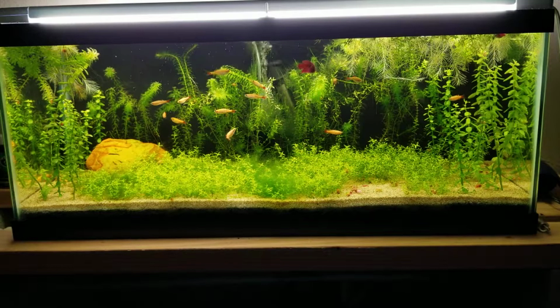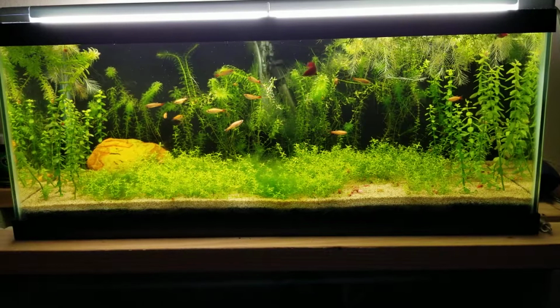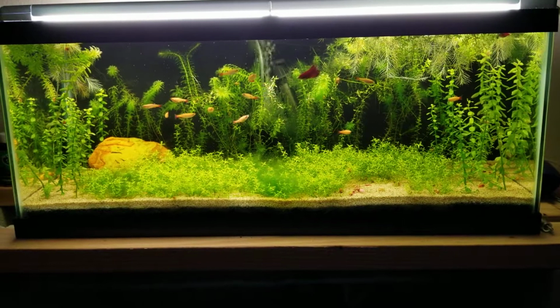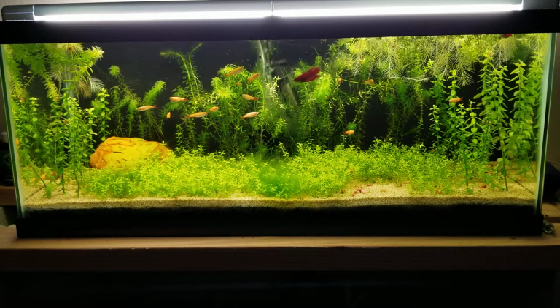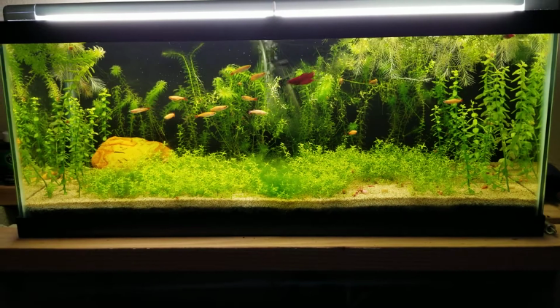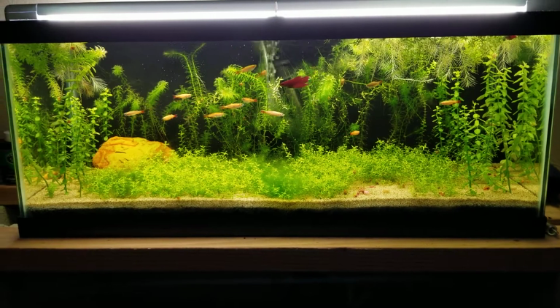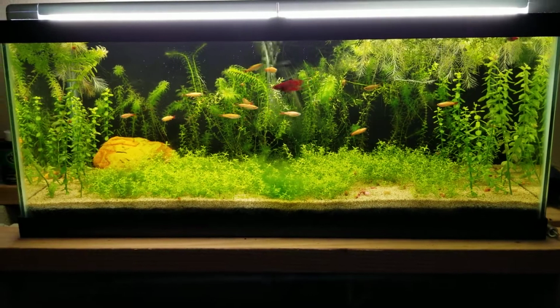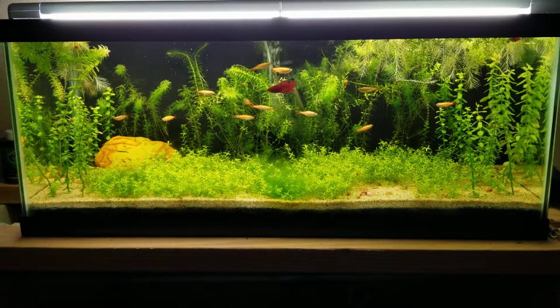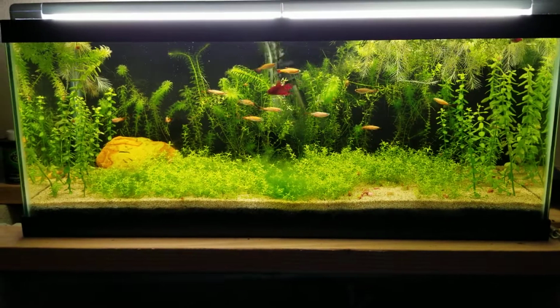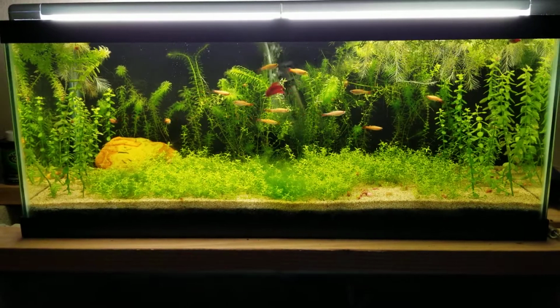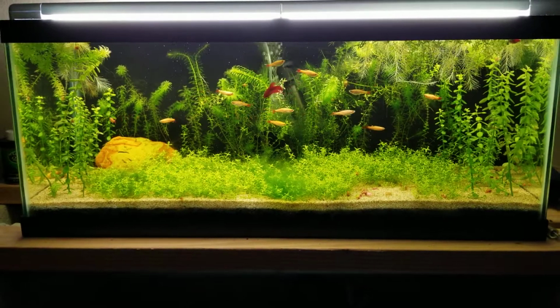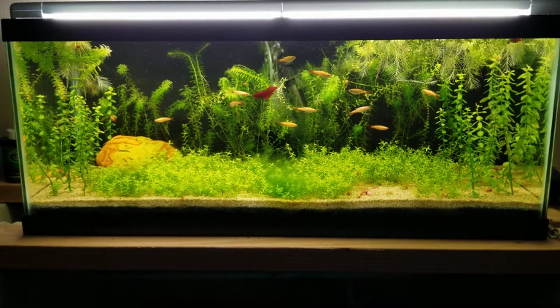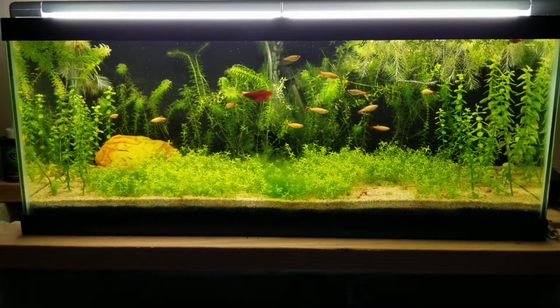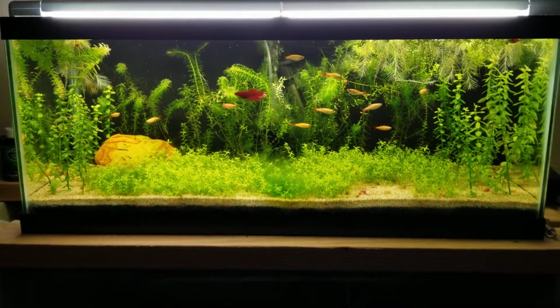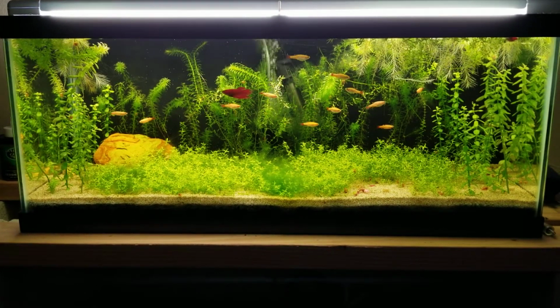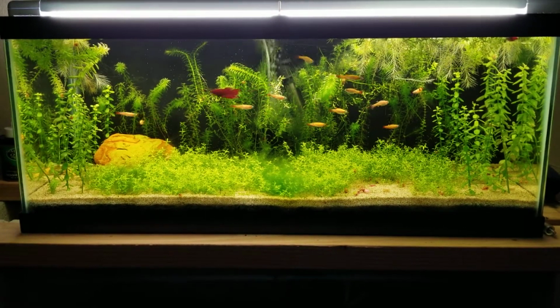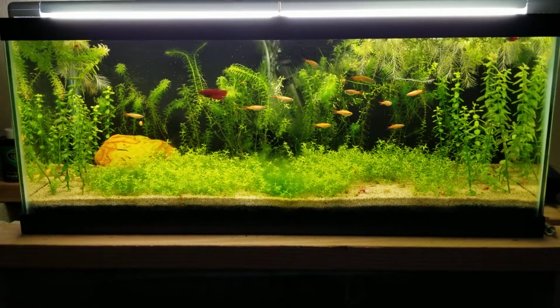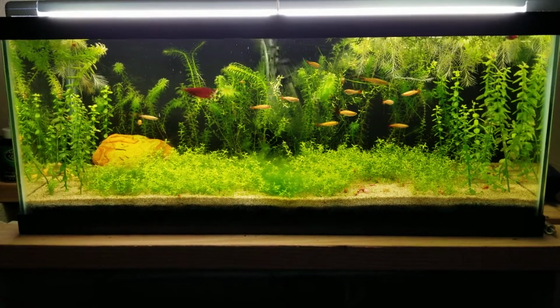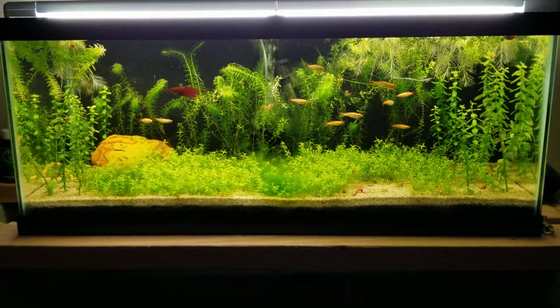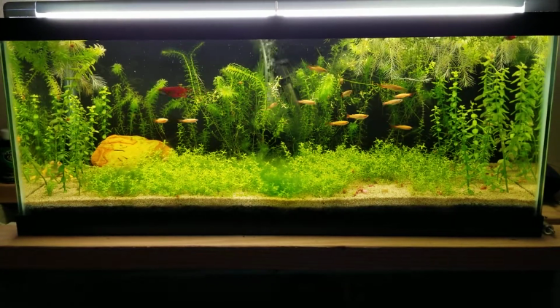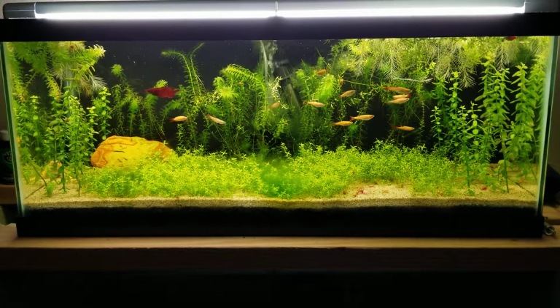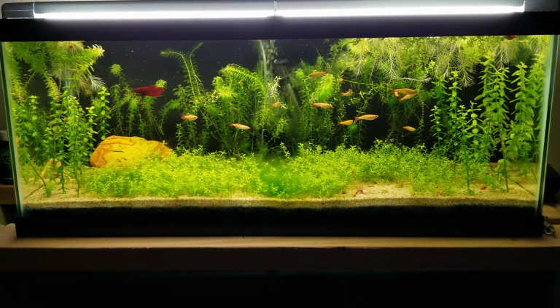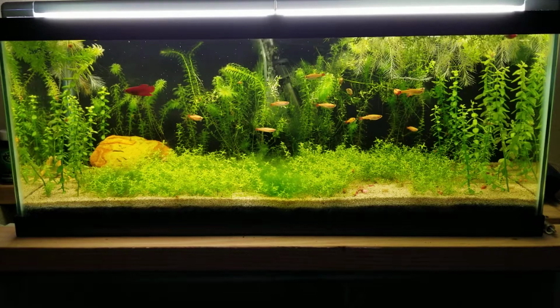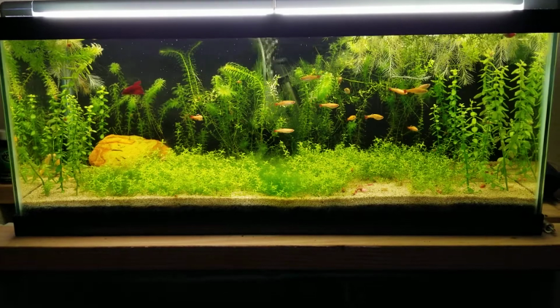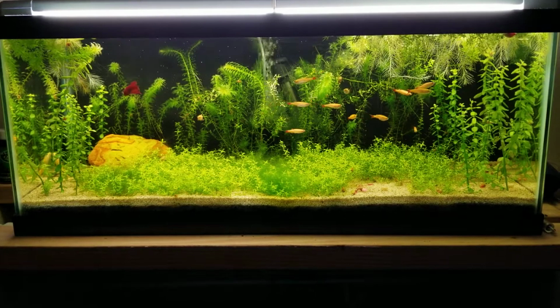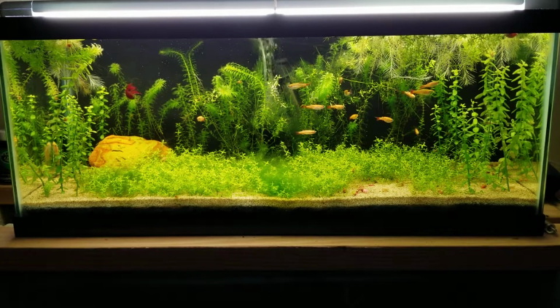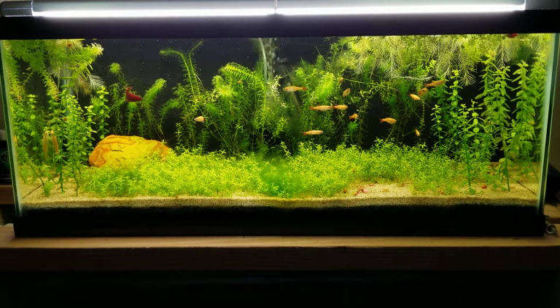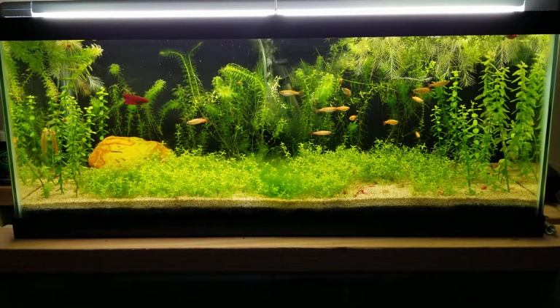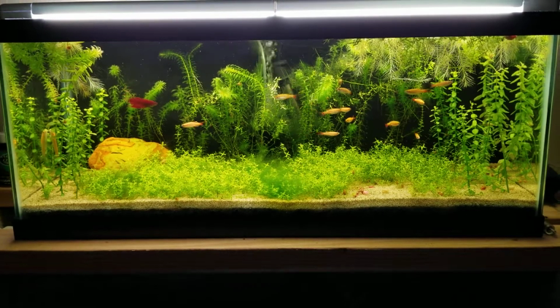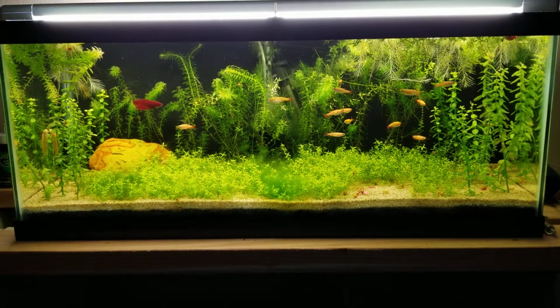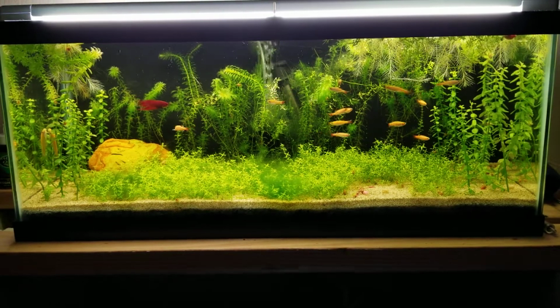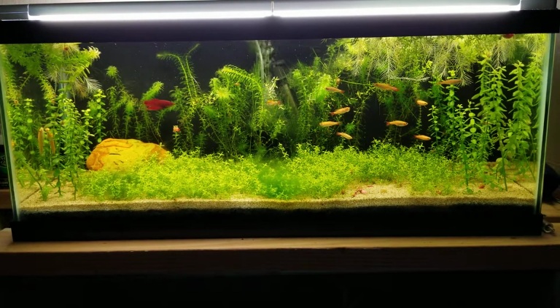Hey guys, this is Anthony with Anthony's Fishy Friends, and tonight I am bringing you an update of my 20 long.